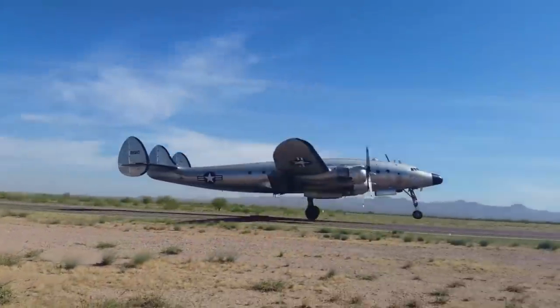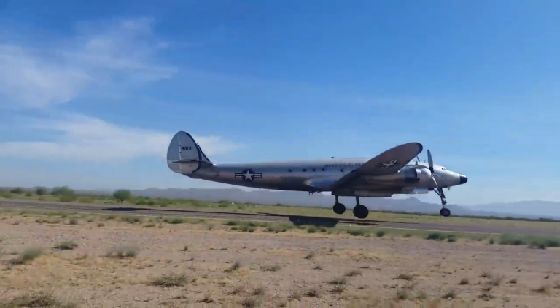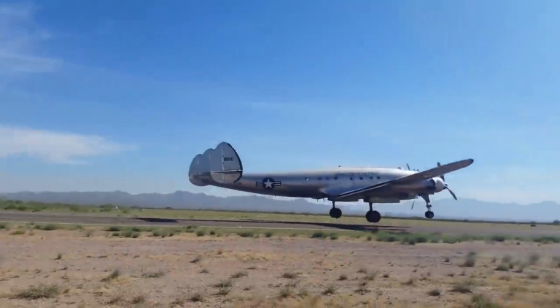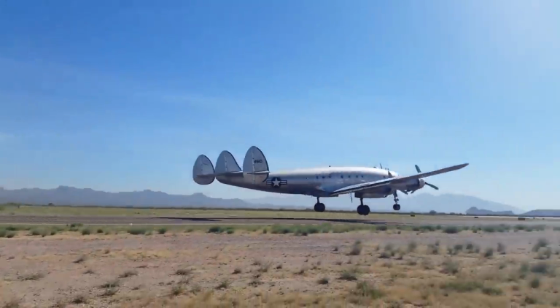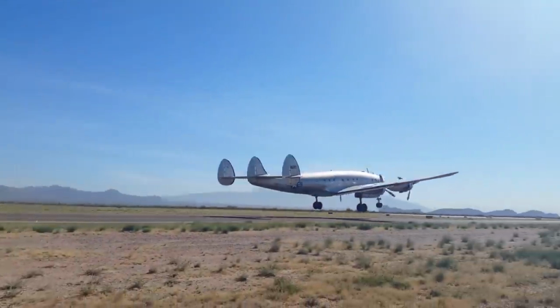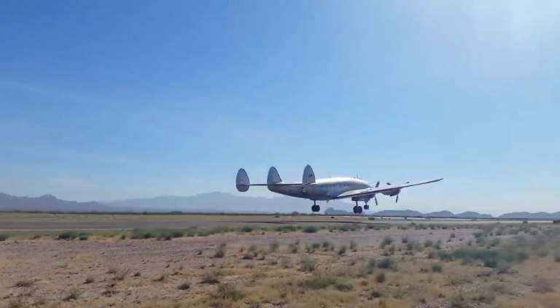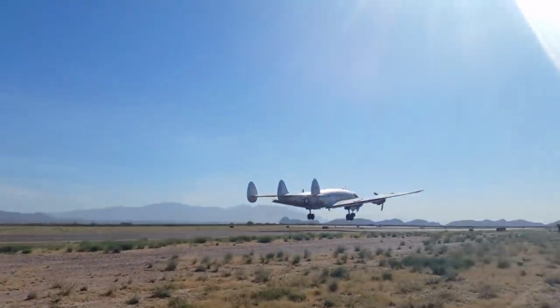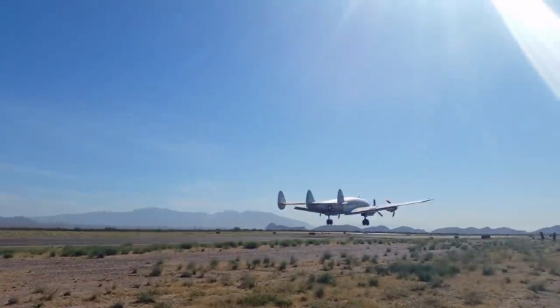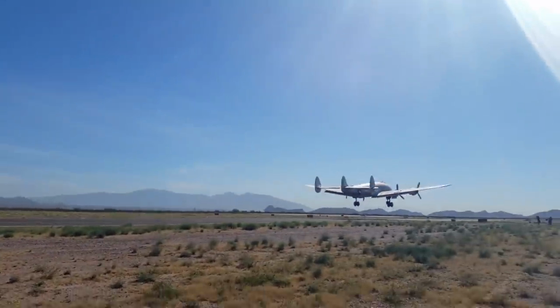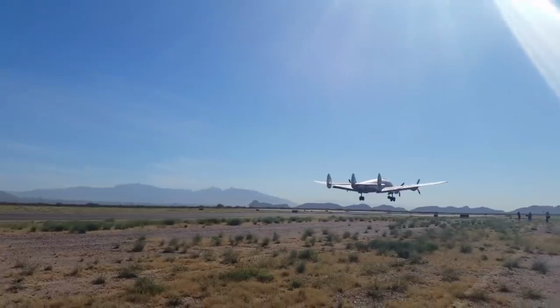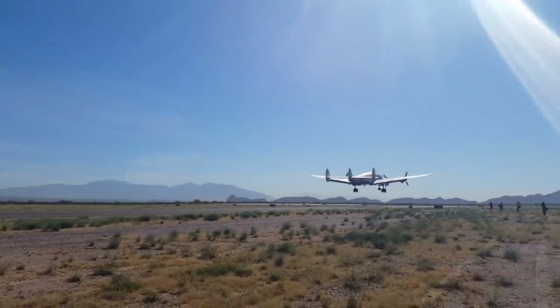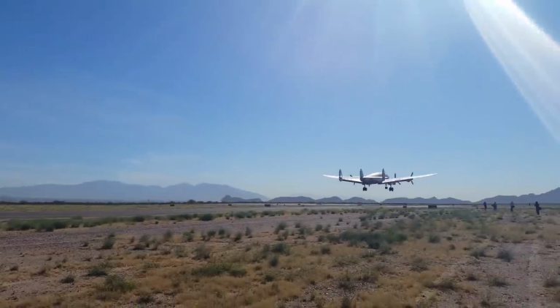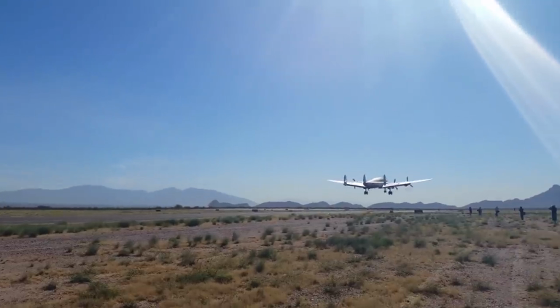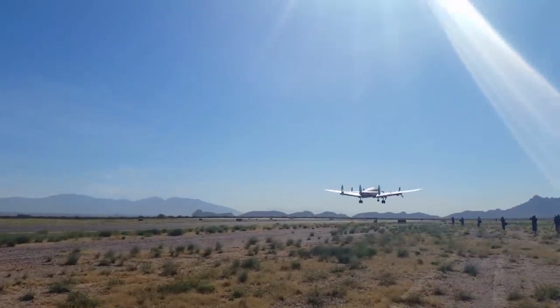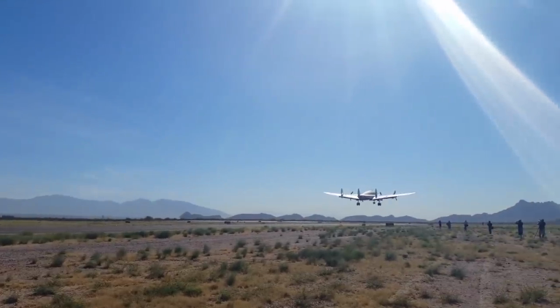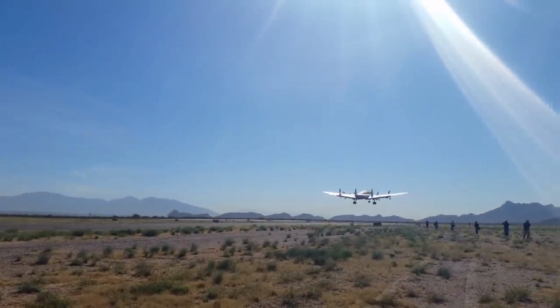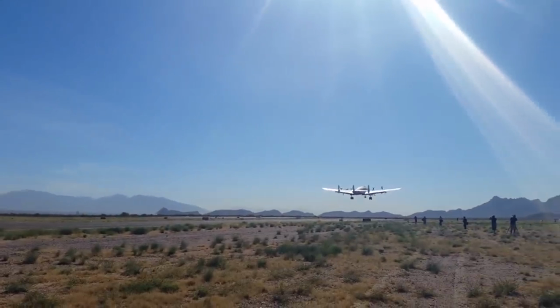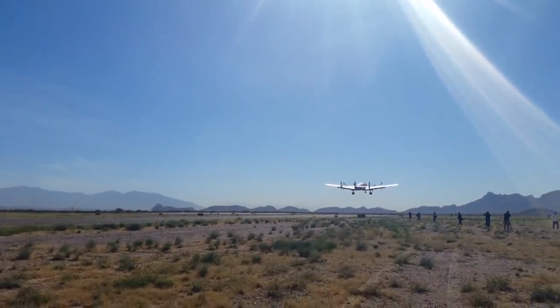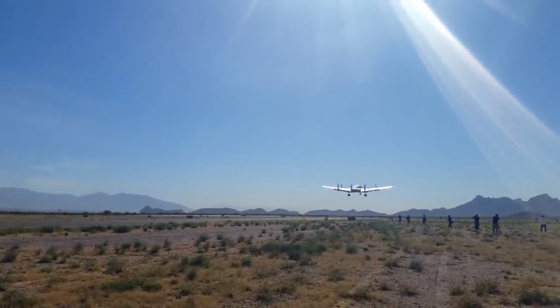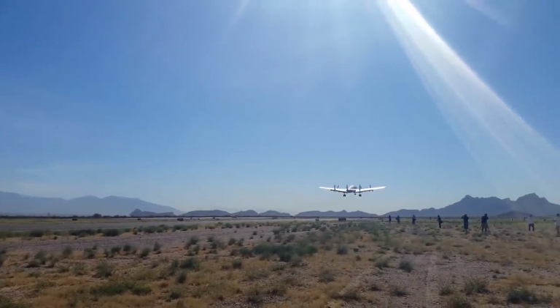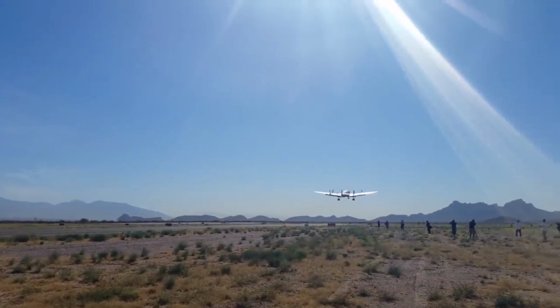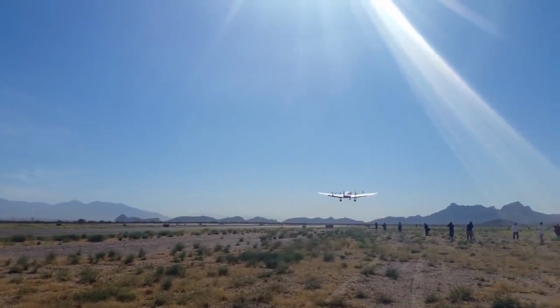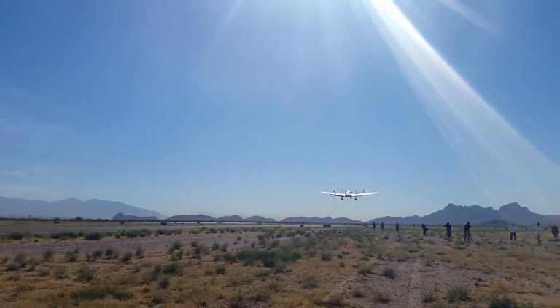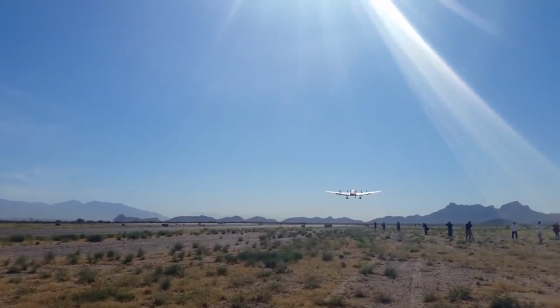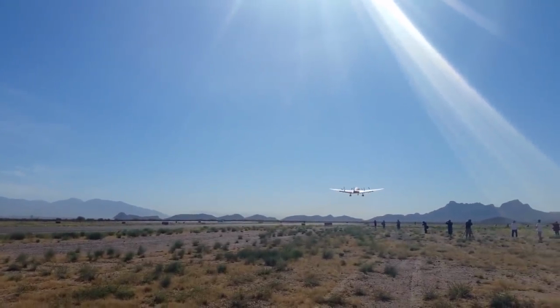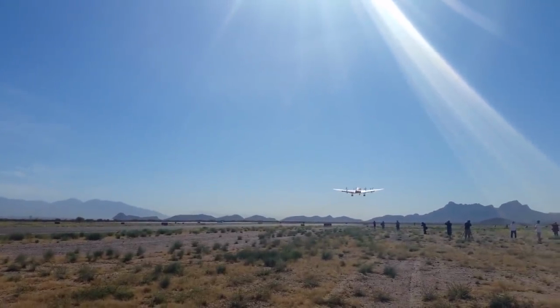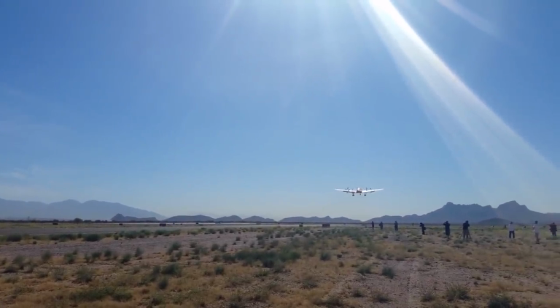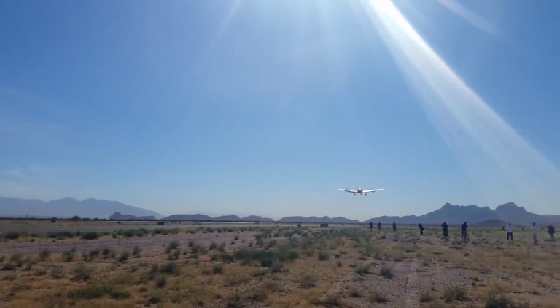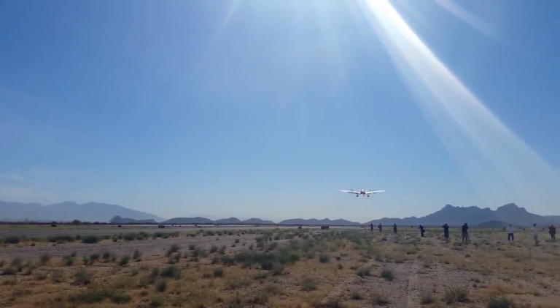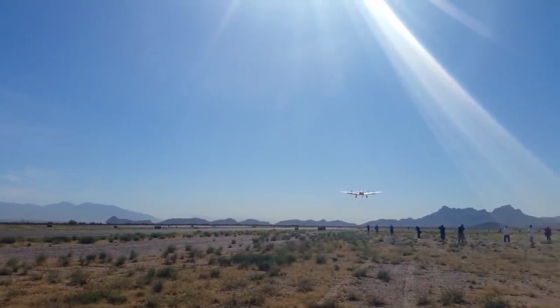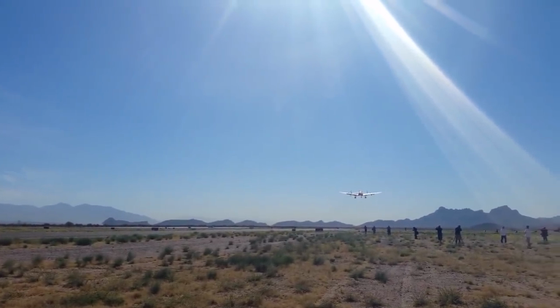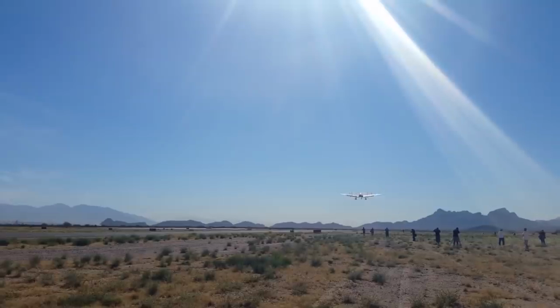Stoltzfuss has stated: "It's an airplane with an incredible amount of history. At the end of the day, it's an airplane that should be preserved for the public to appreciate."